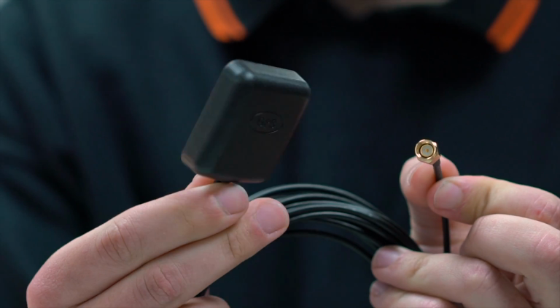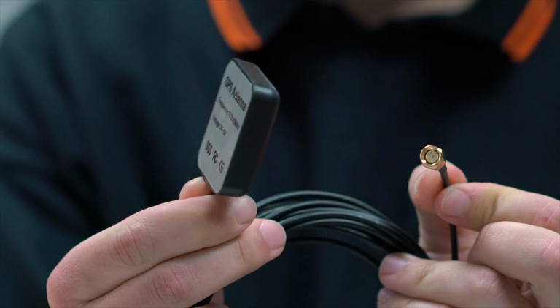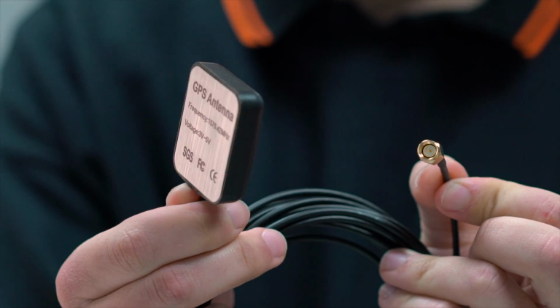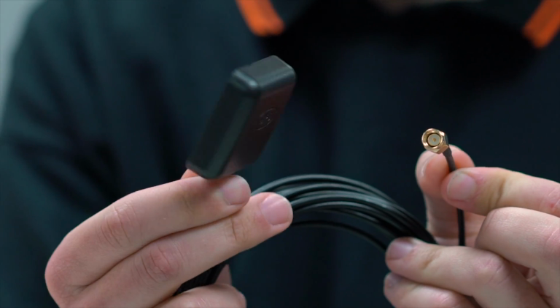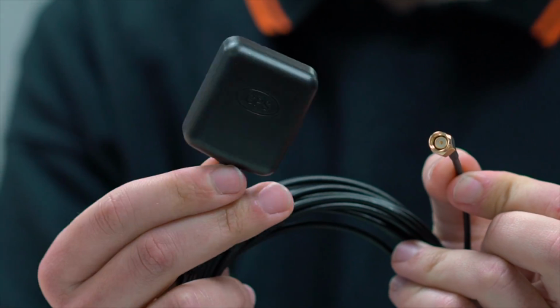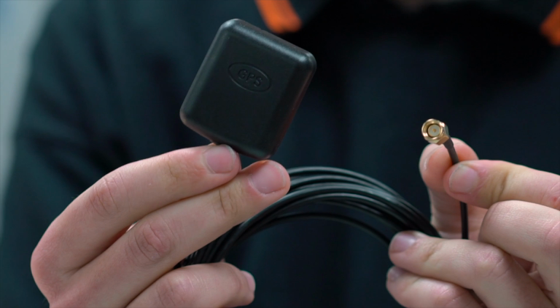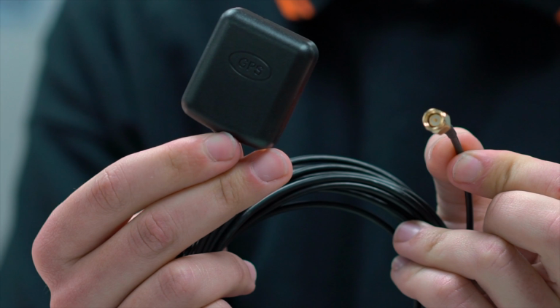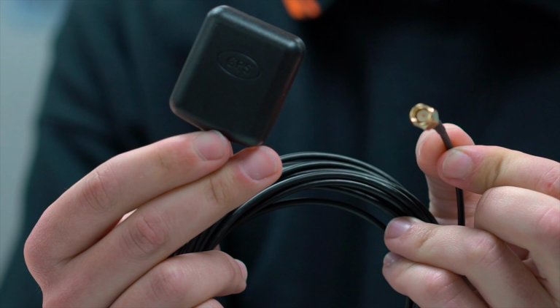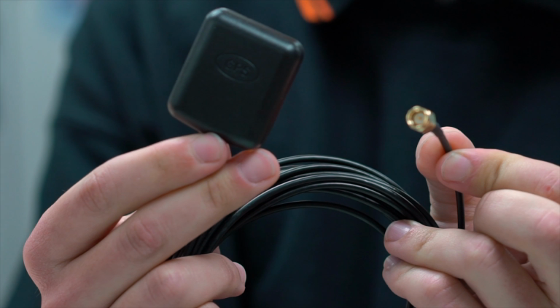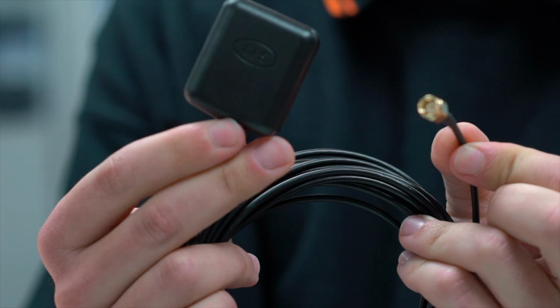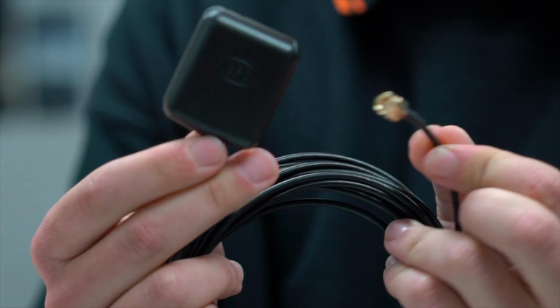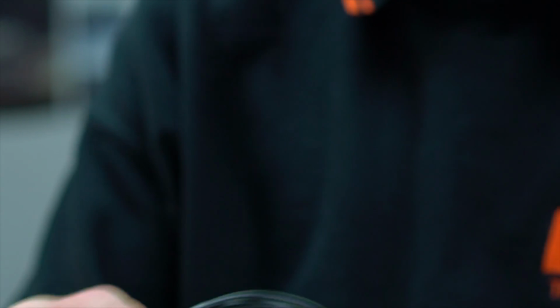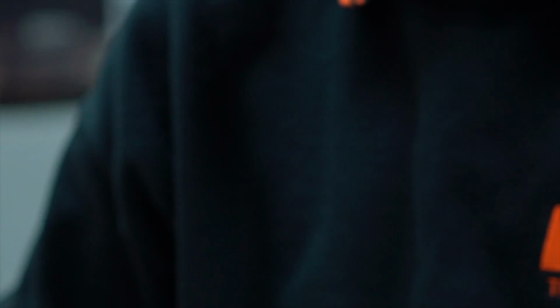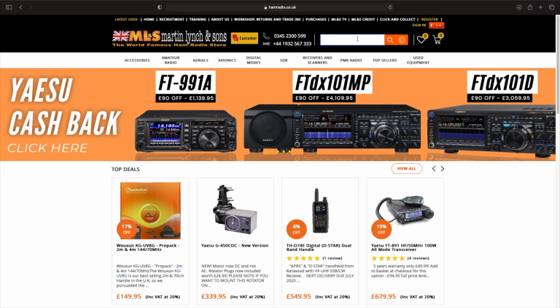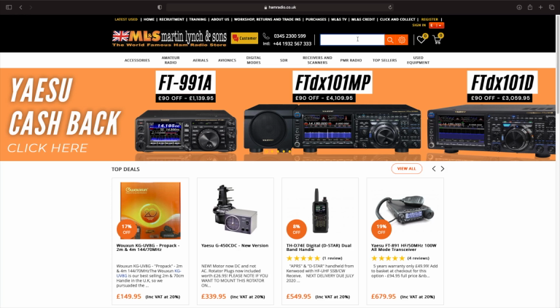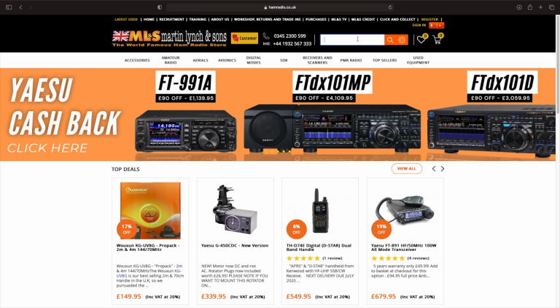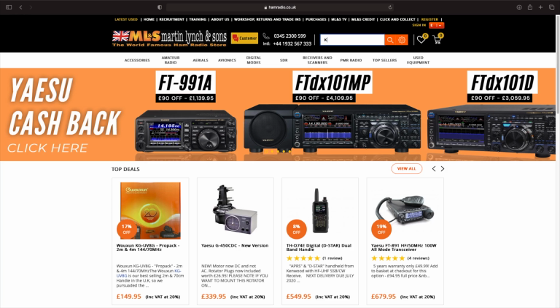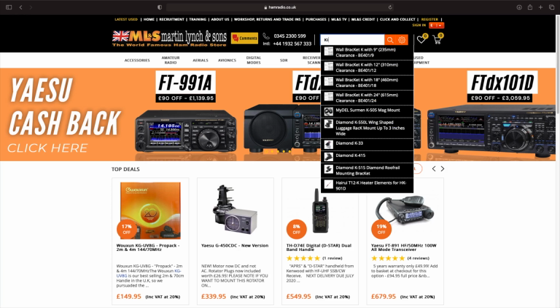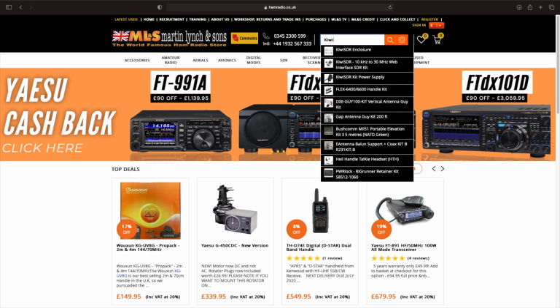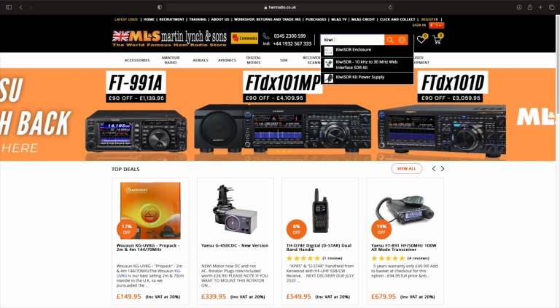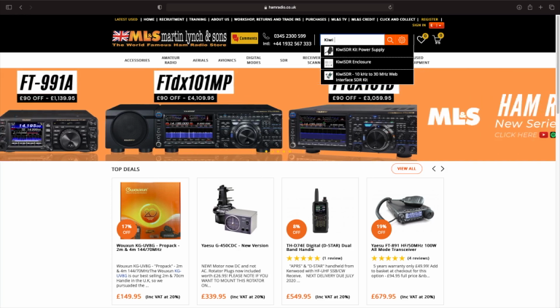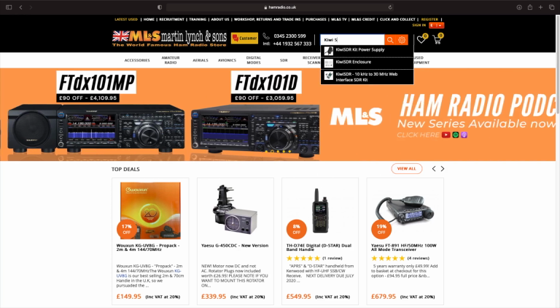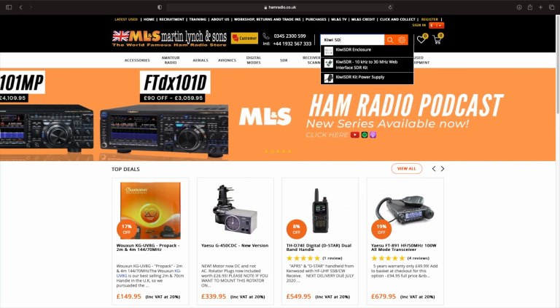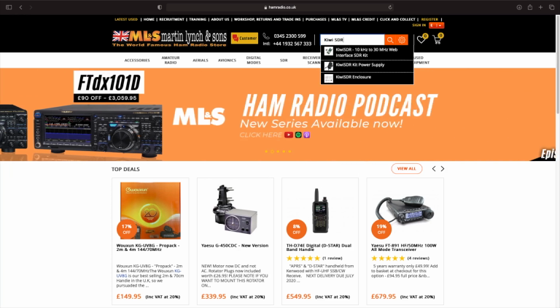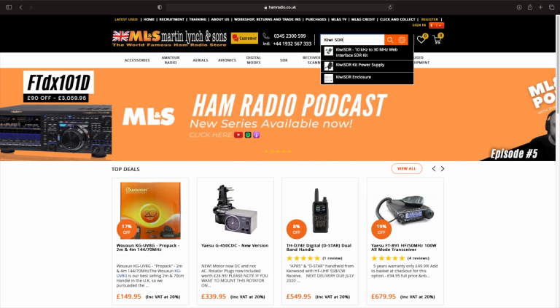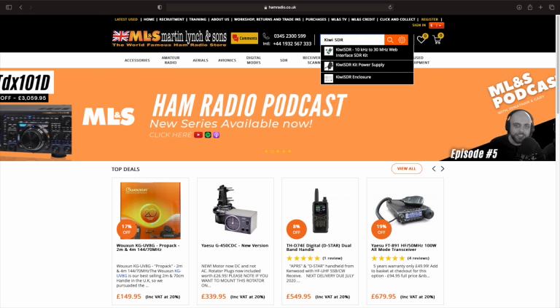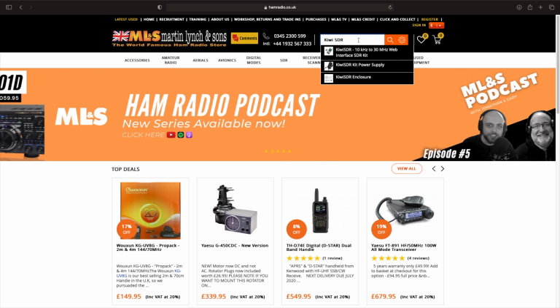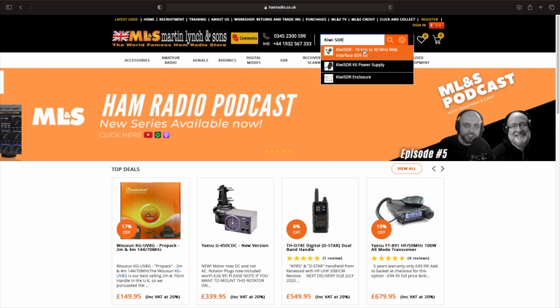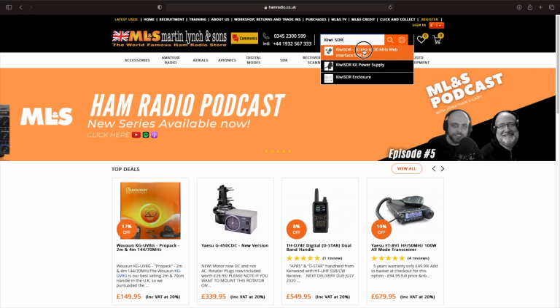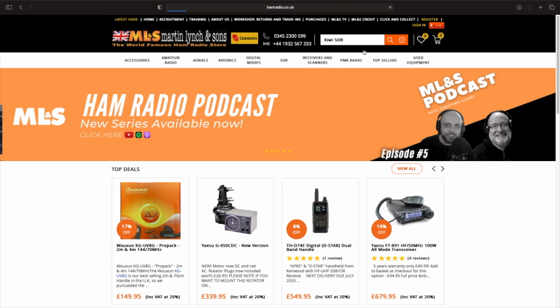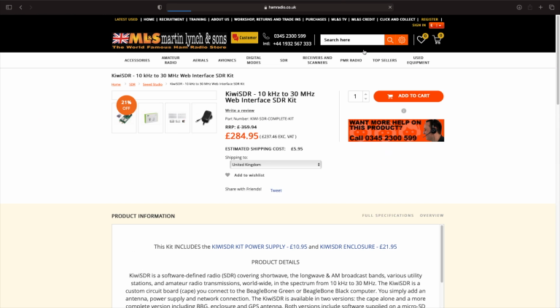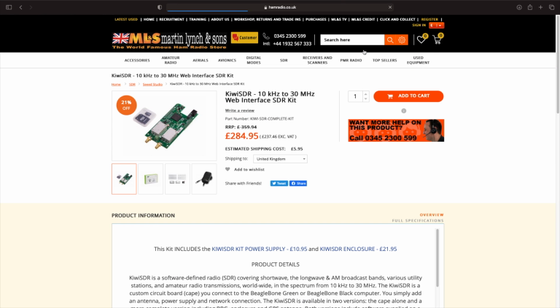The price on the website is currently £284.95. Please check the website if you're watching this far in the future for the very latest pricing.